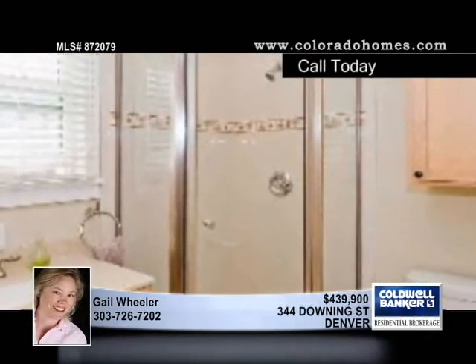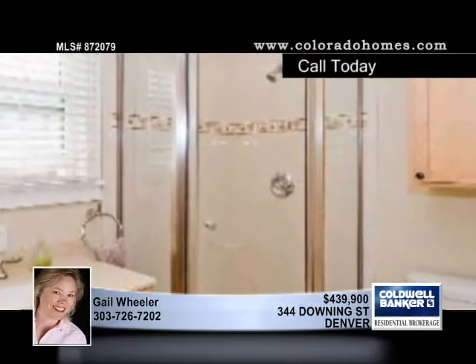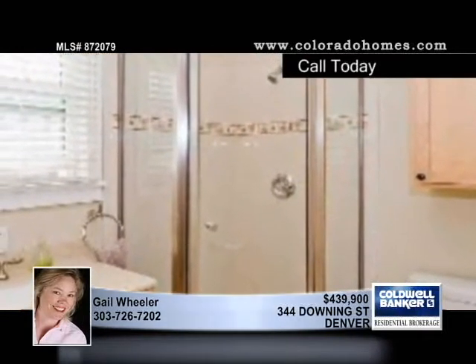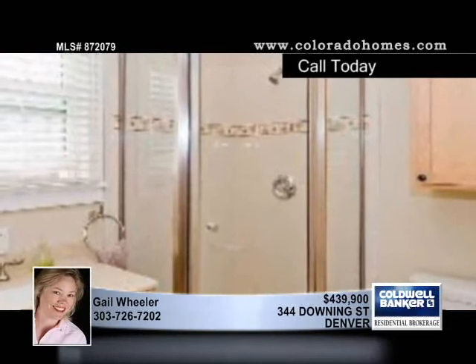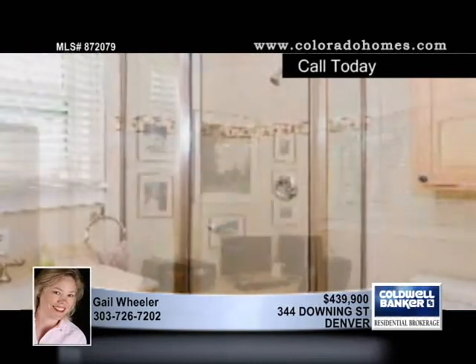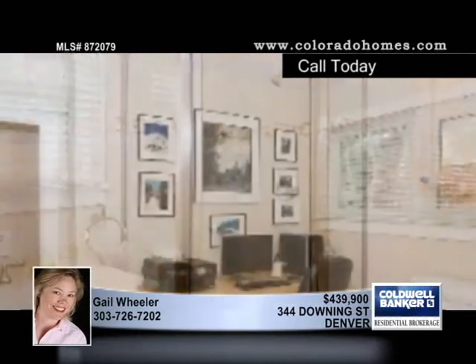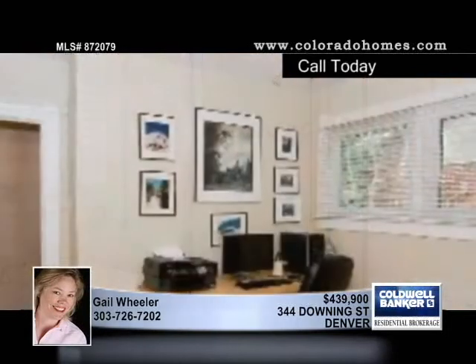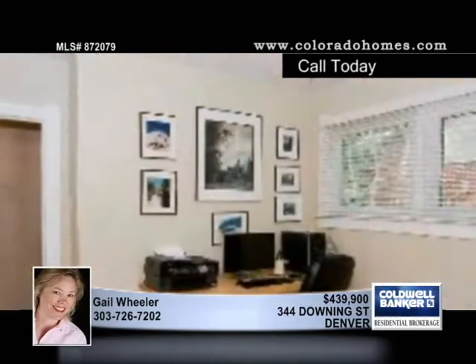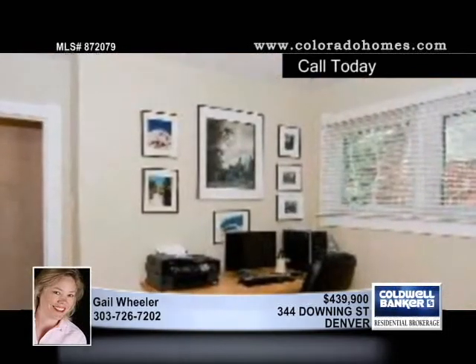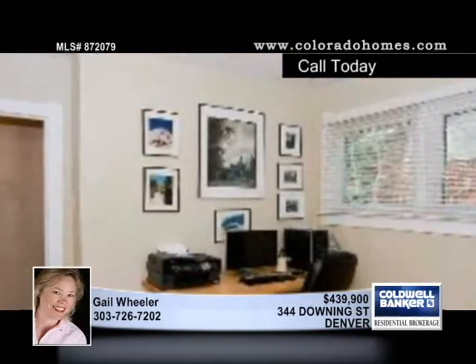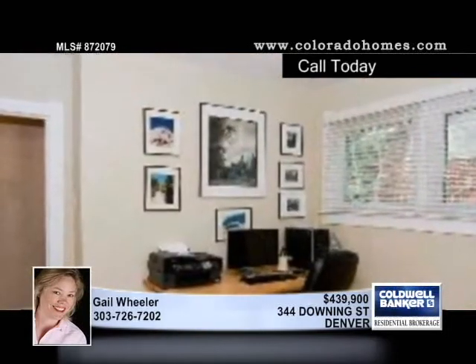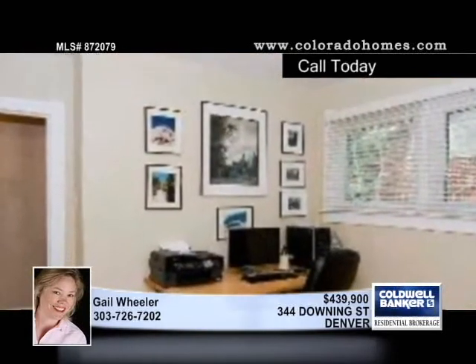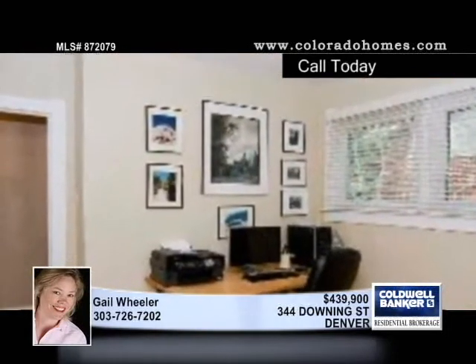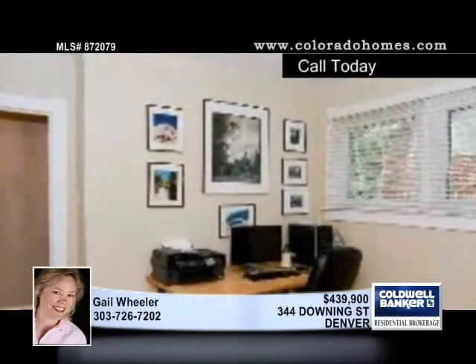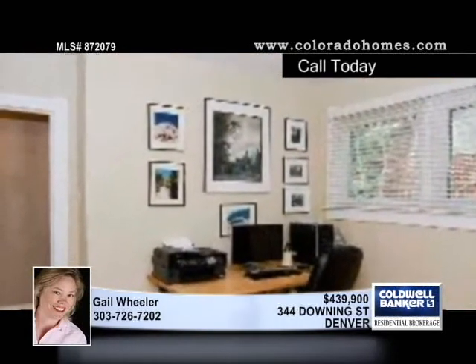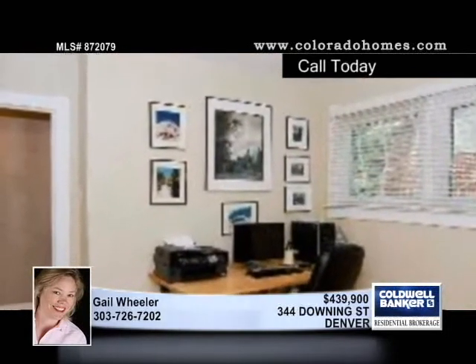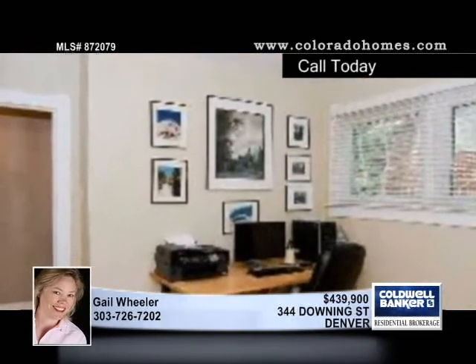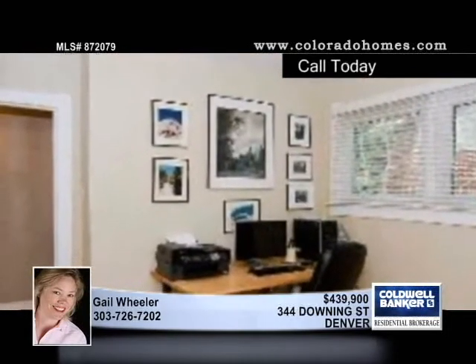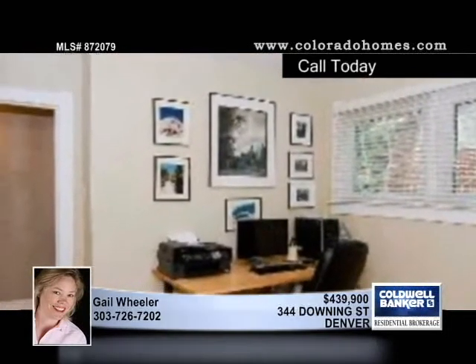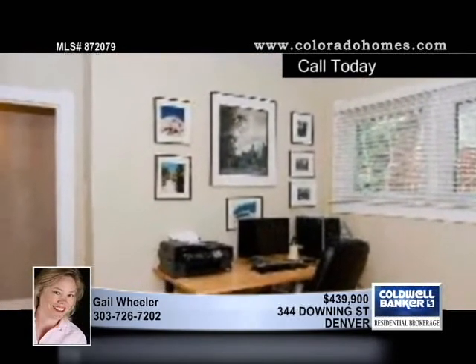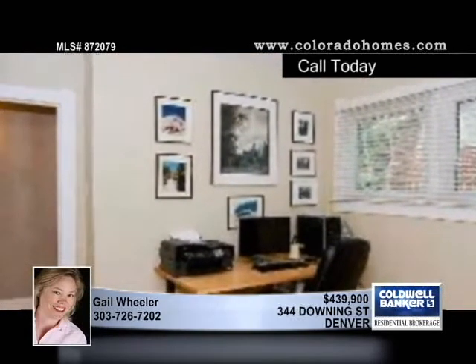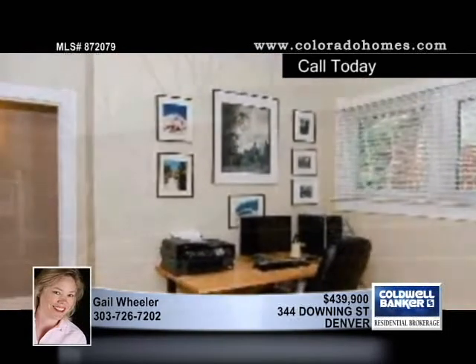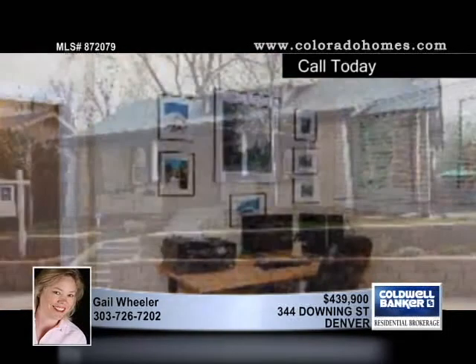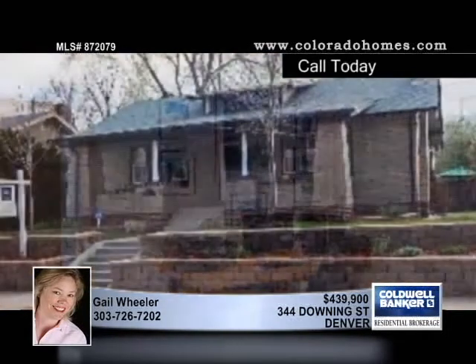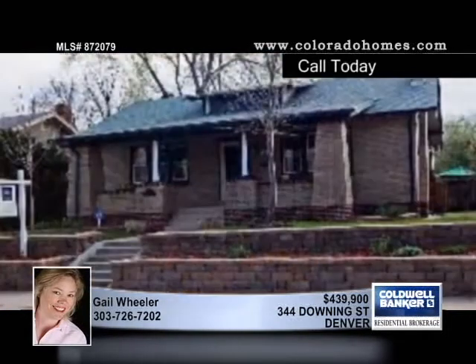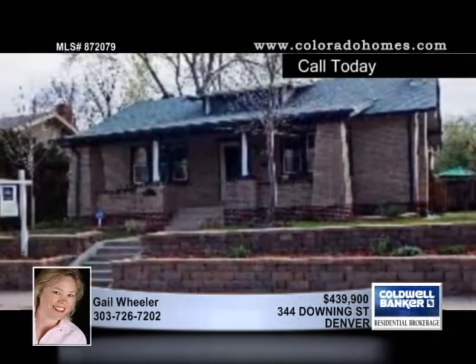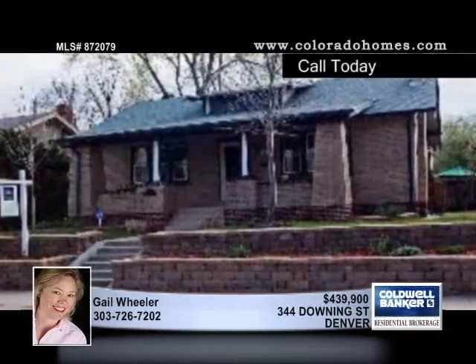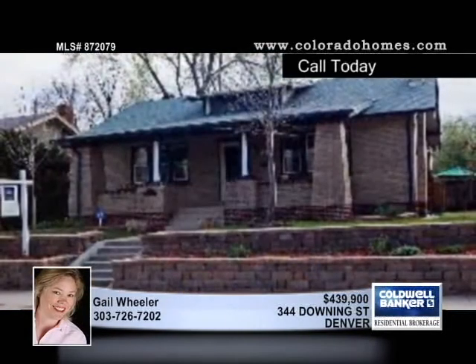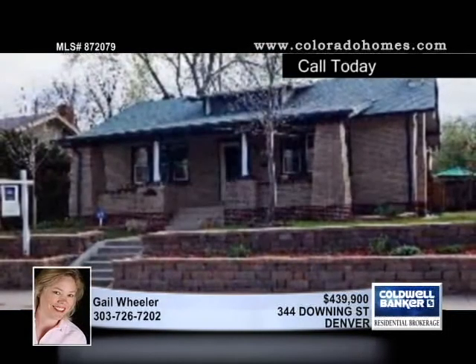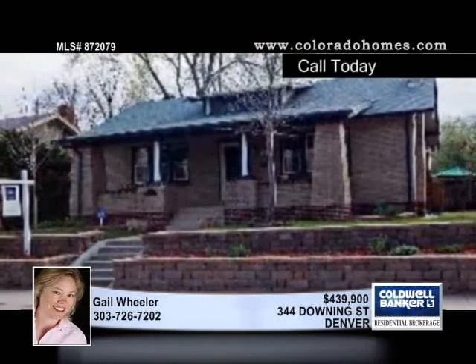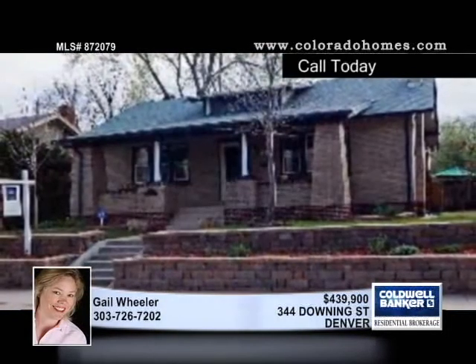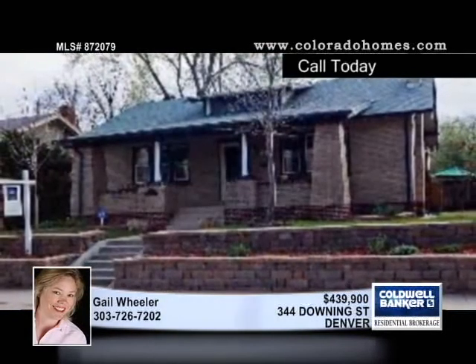Talk to Gail Wheeler for more information and a private showing of 344 Downing Street in Denver.